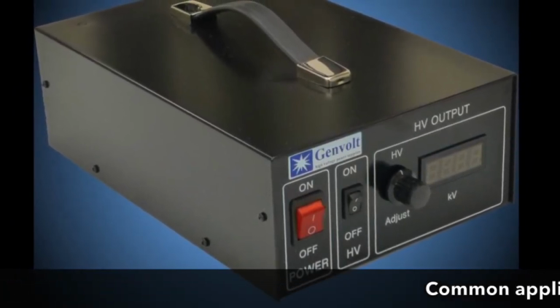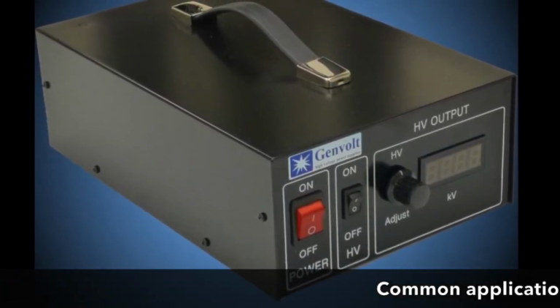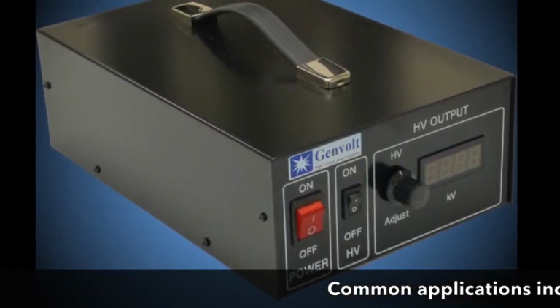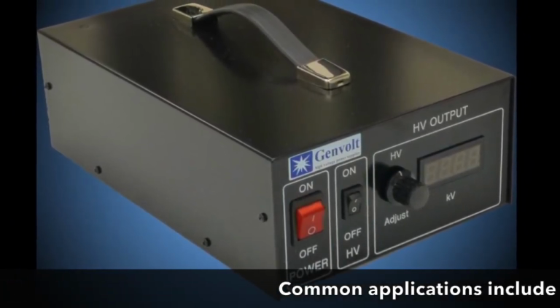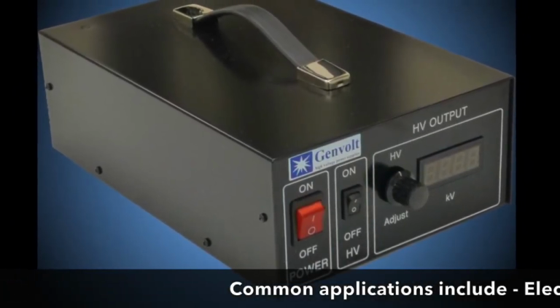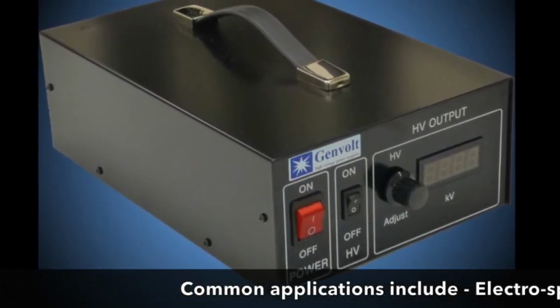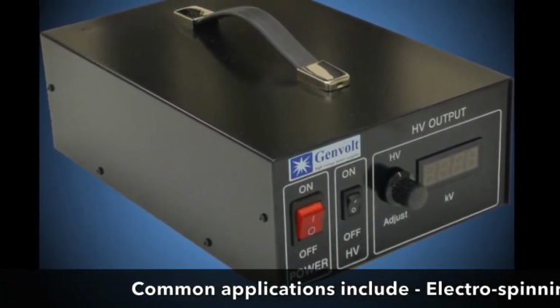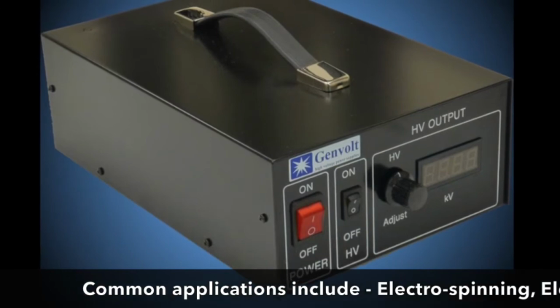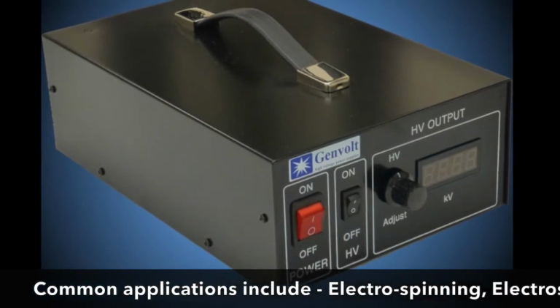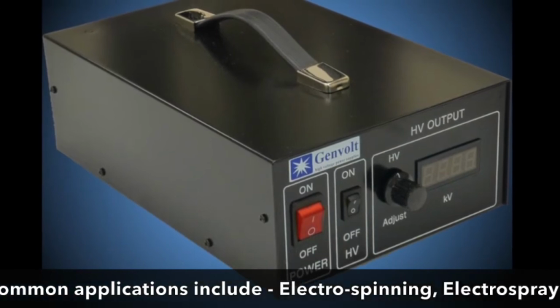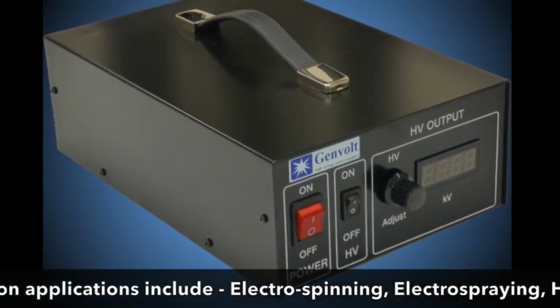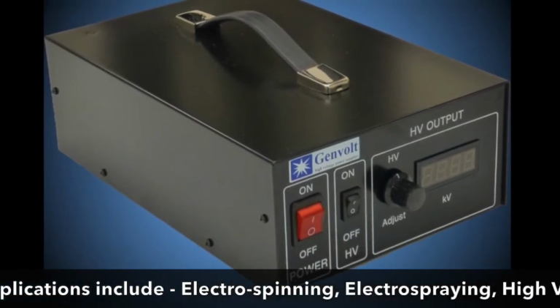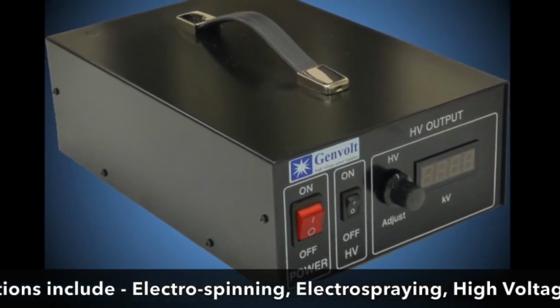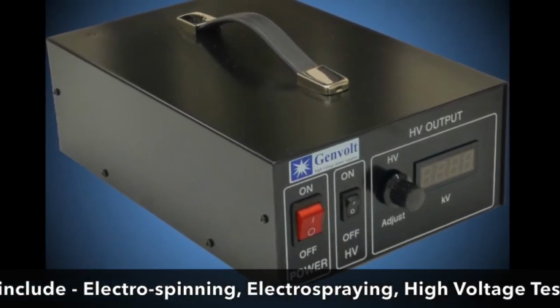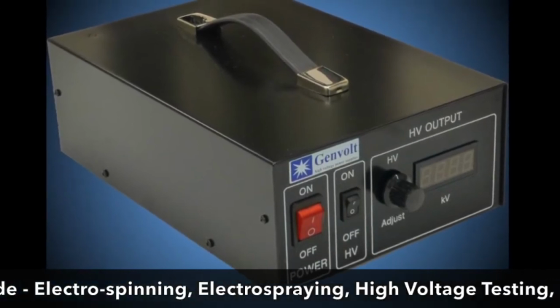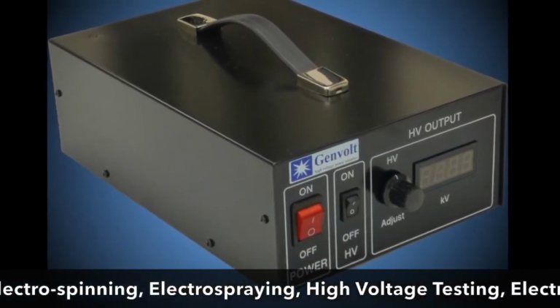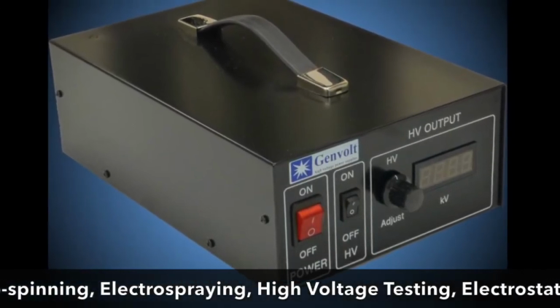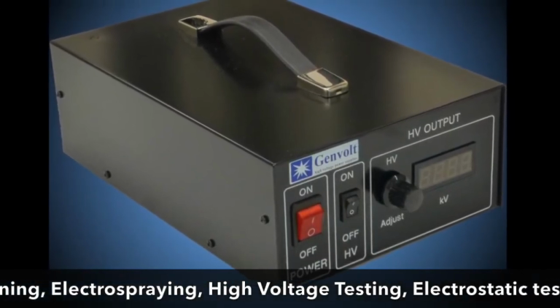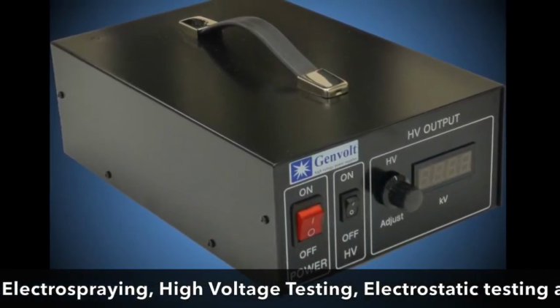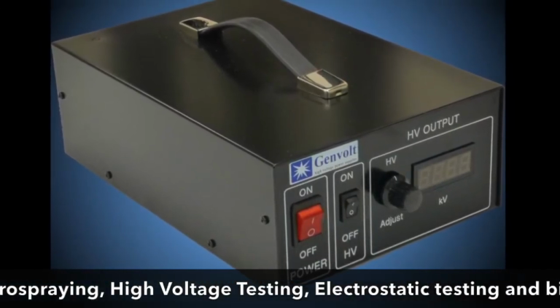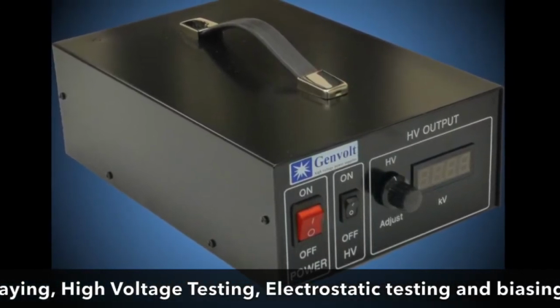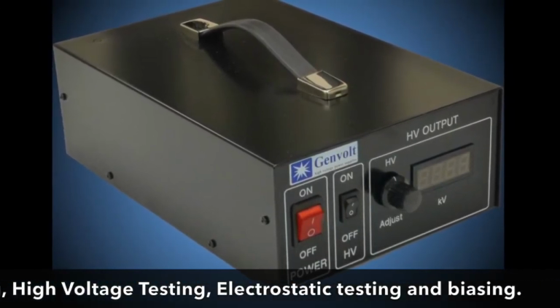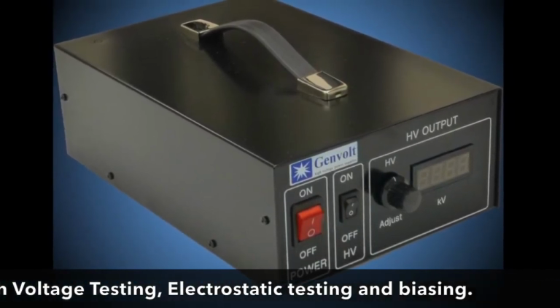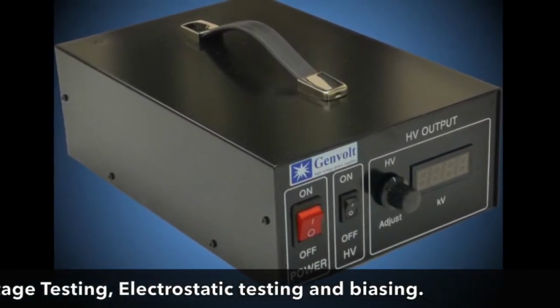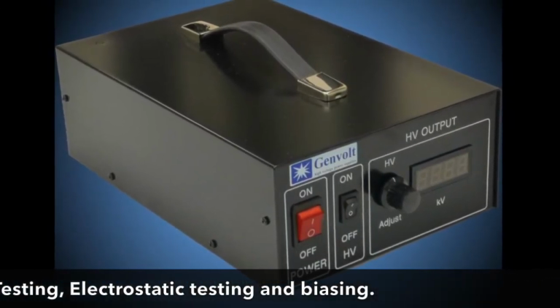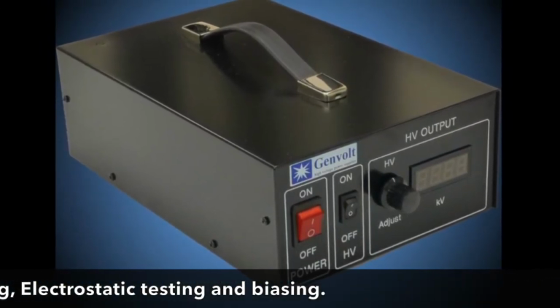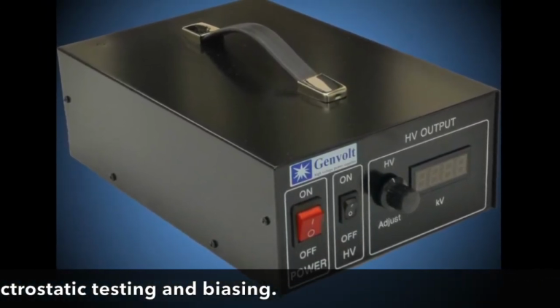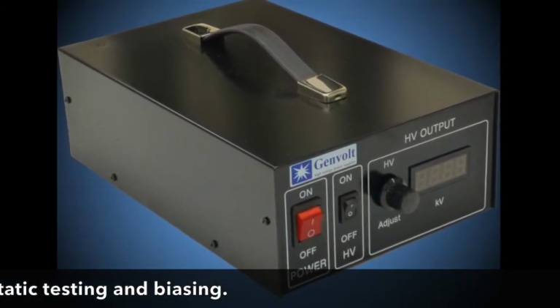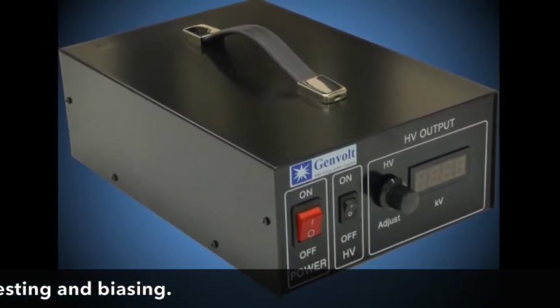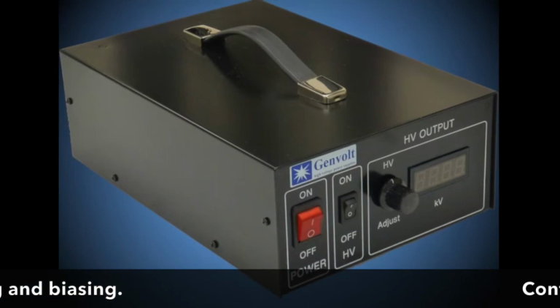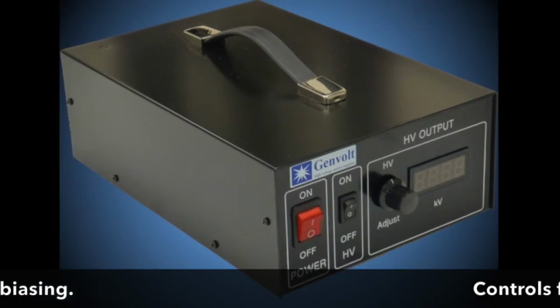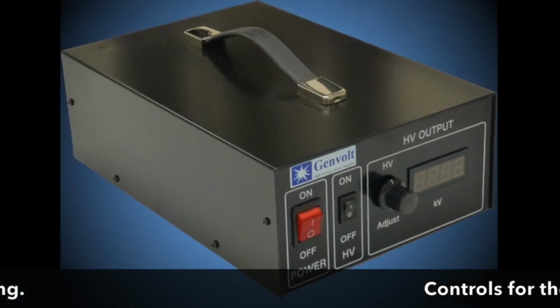Common applications include electrospinning, electrospraying, high voltage testing, electrostatic testing and biasing.